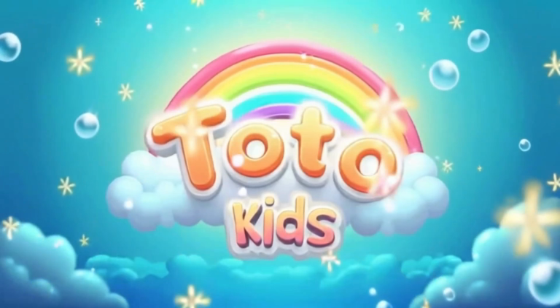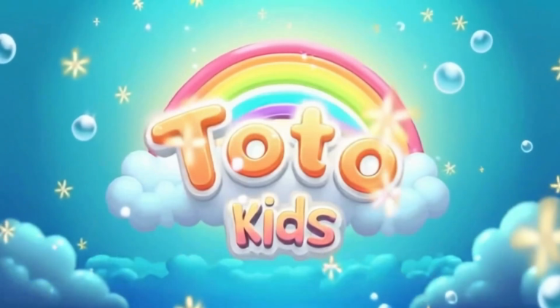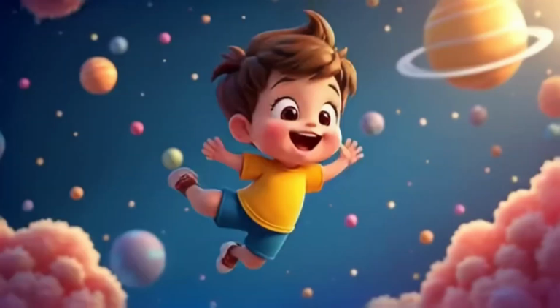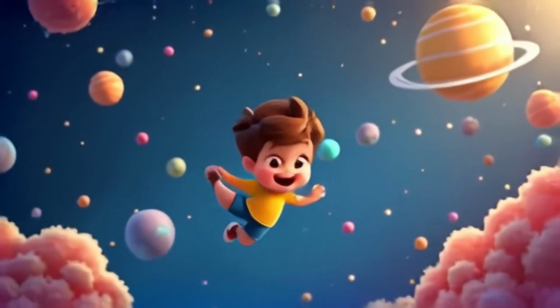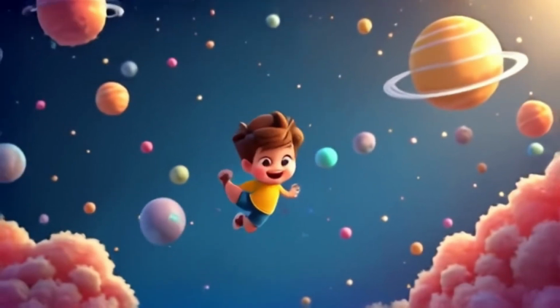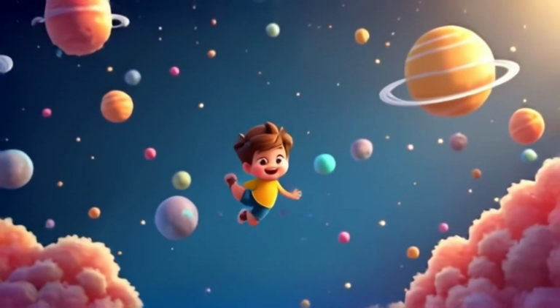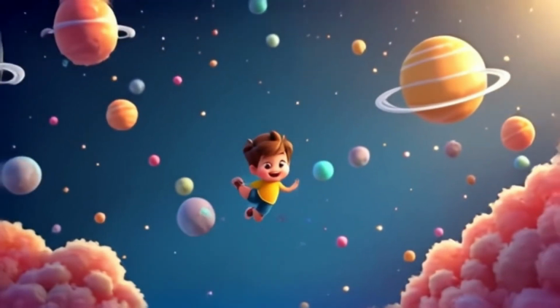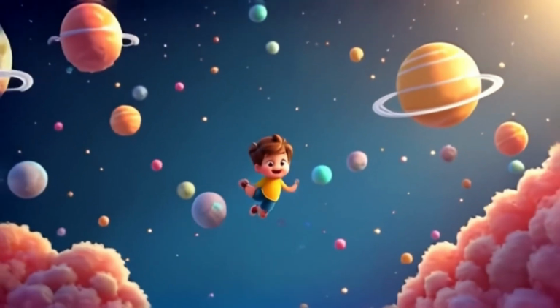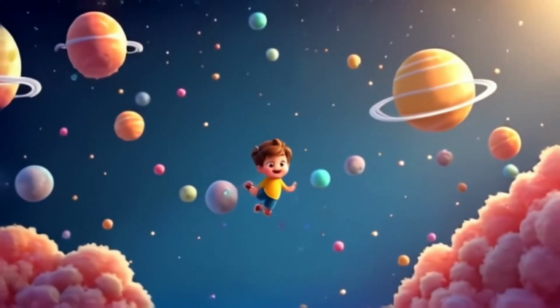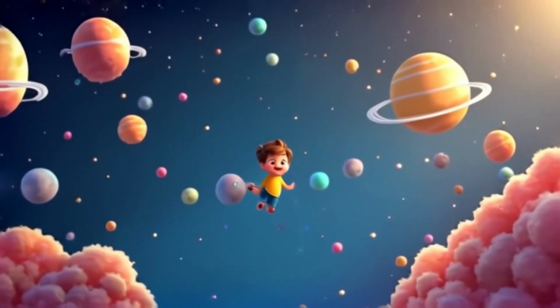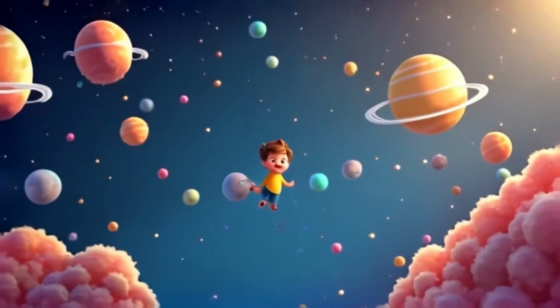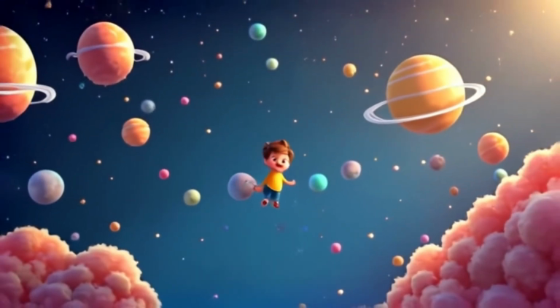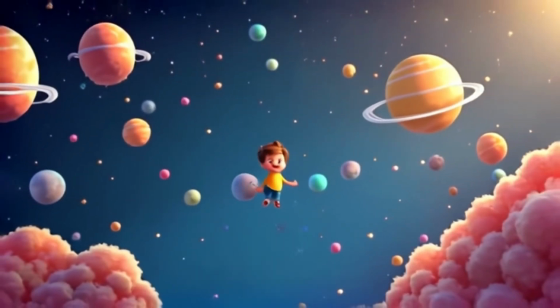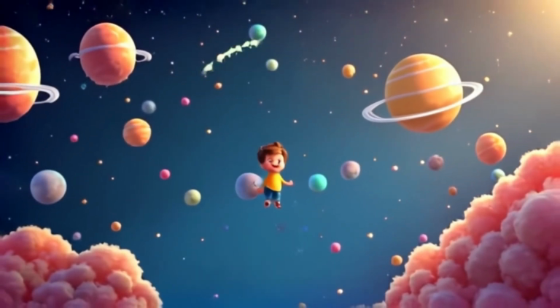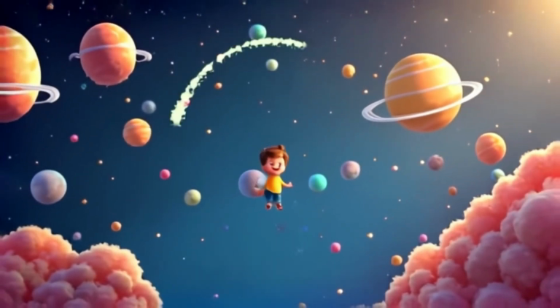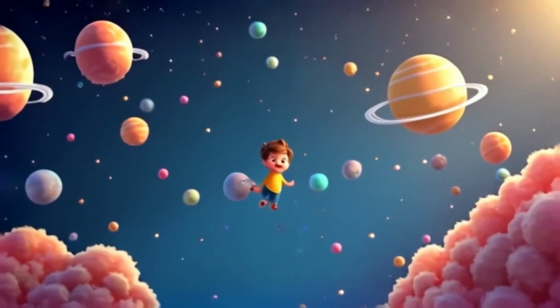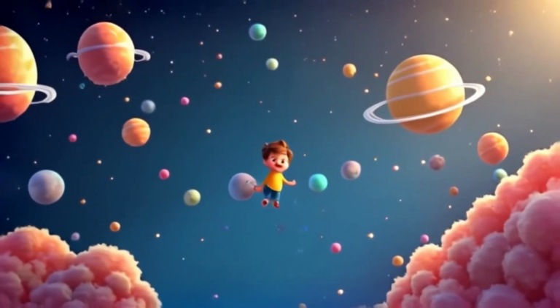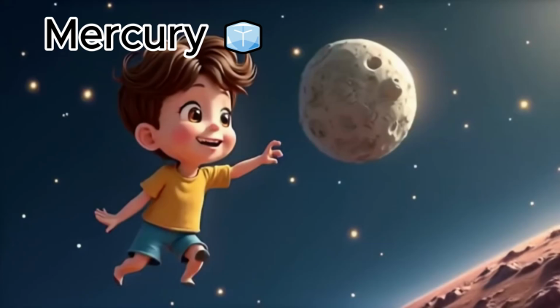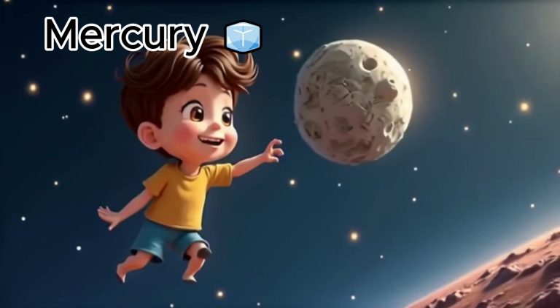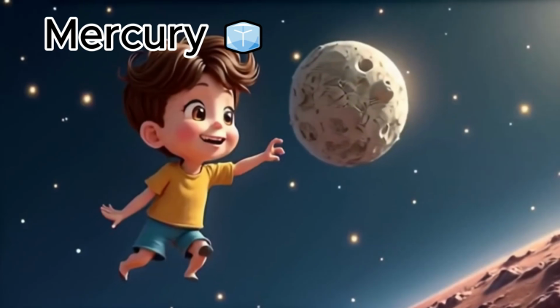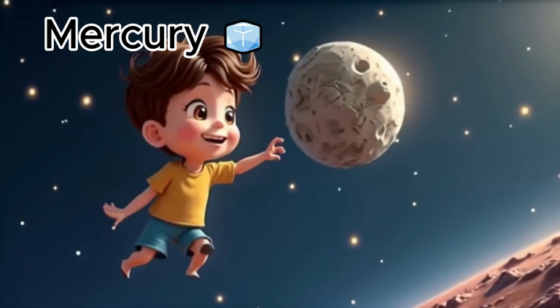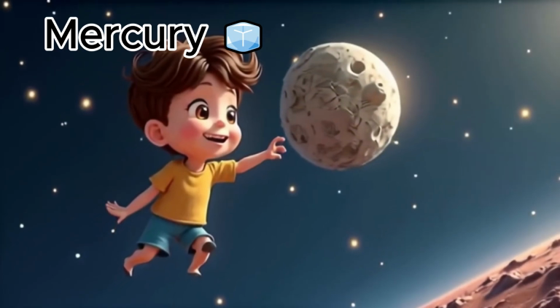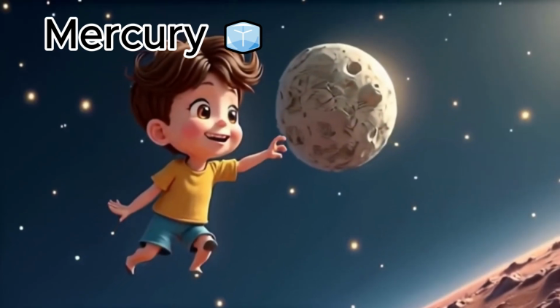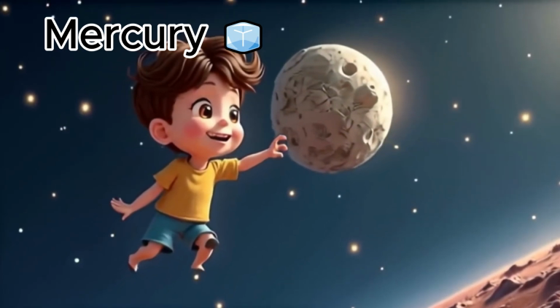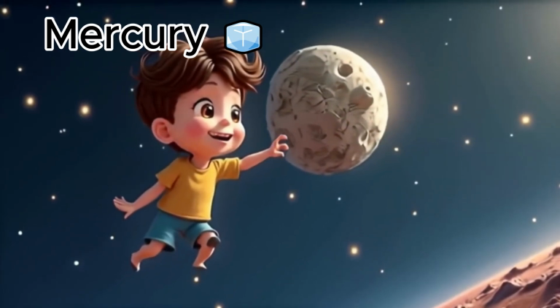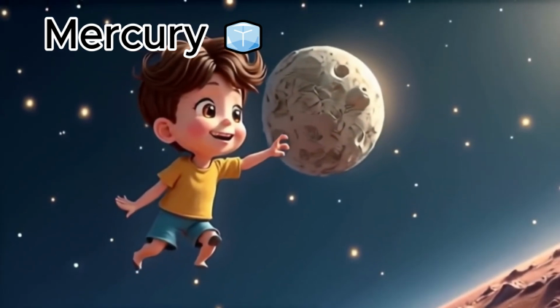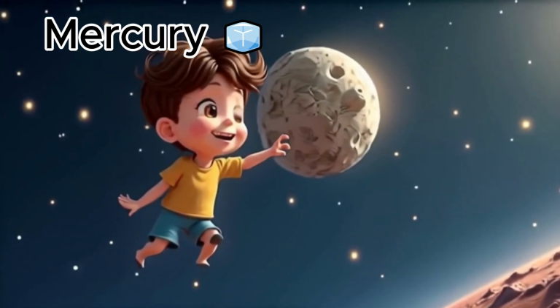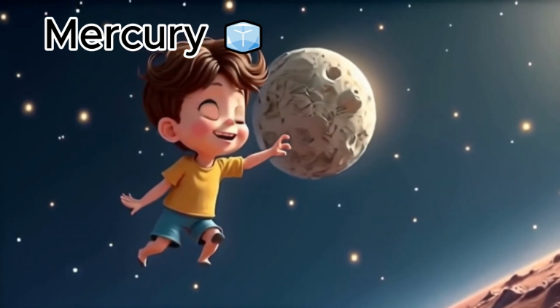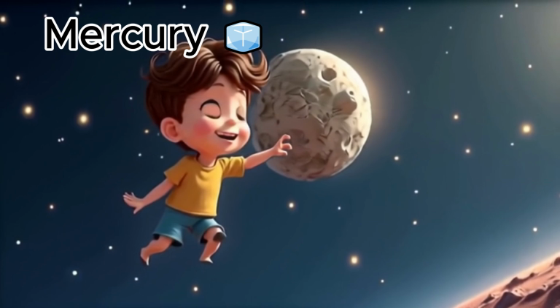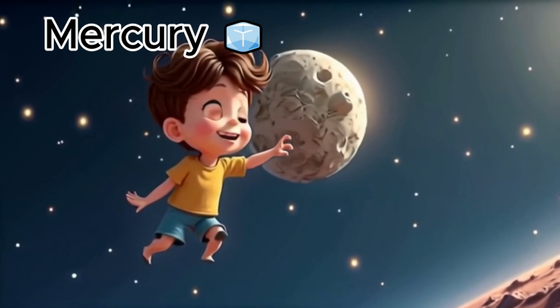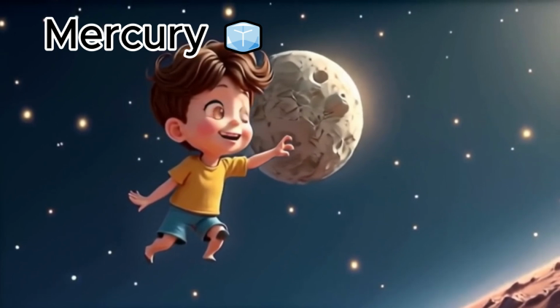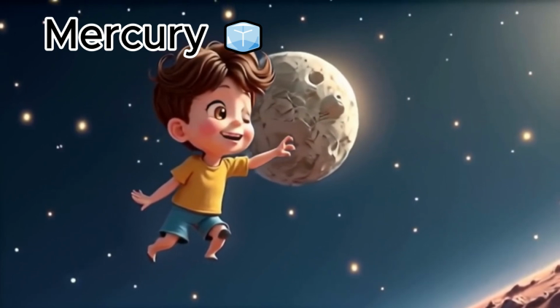Hi friends, I am Toto. We are going on a super fun trip into space.